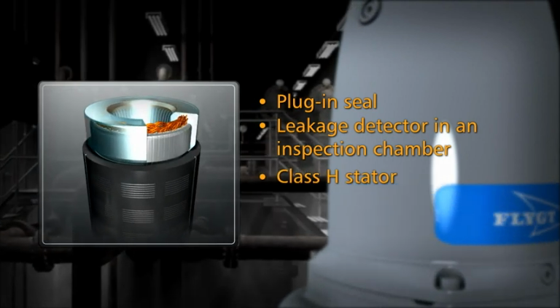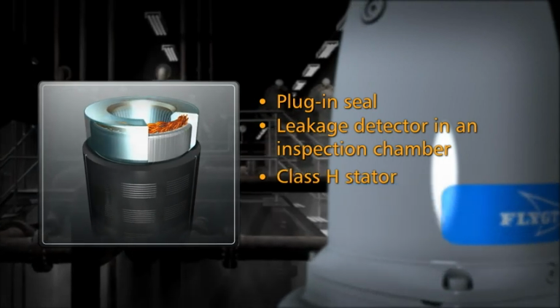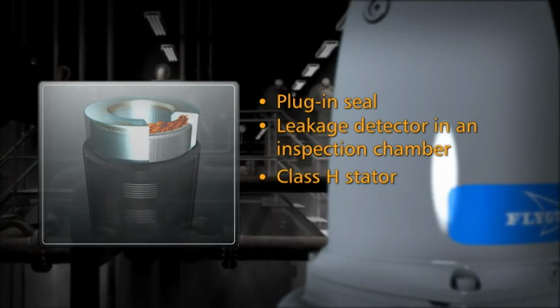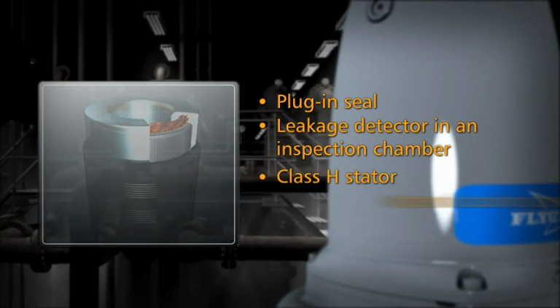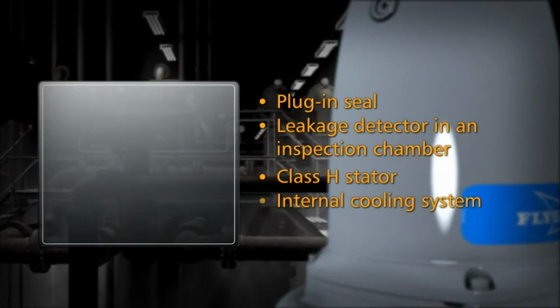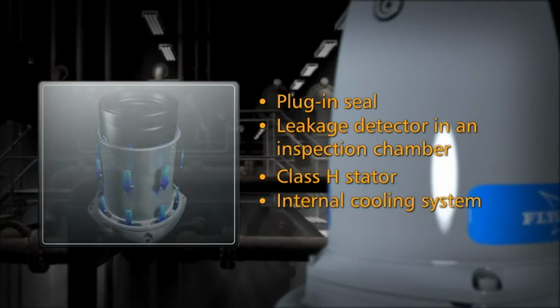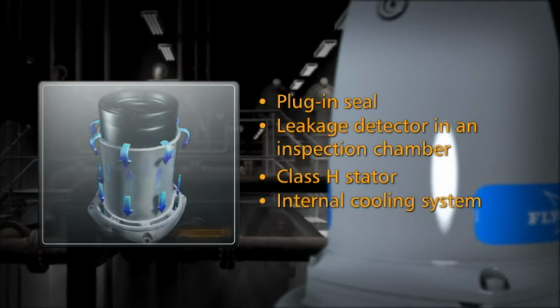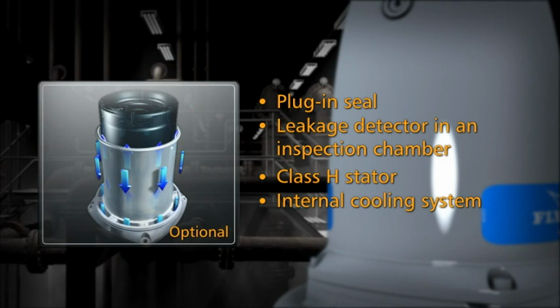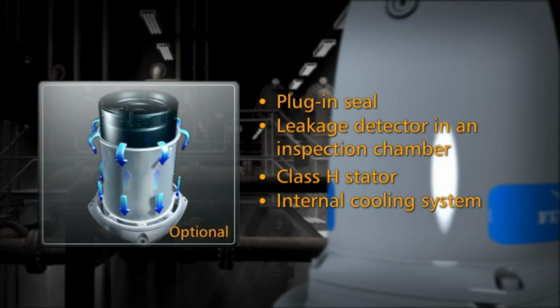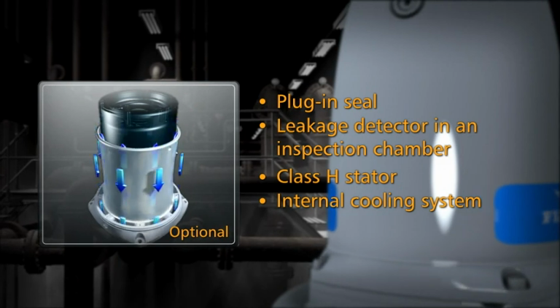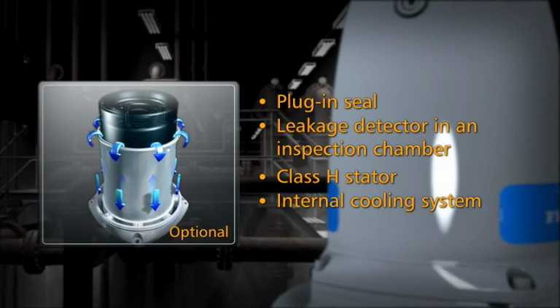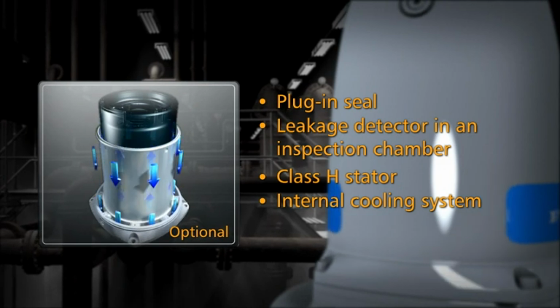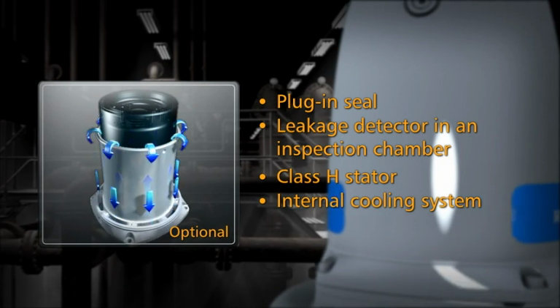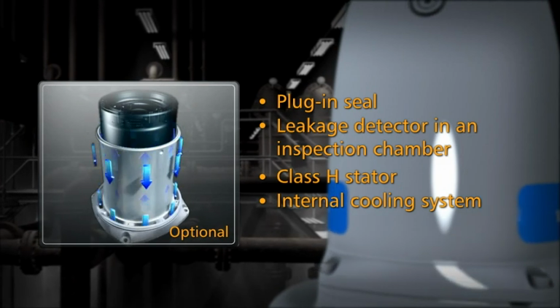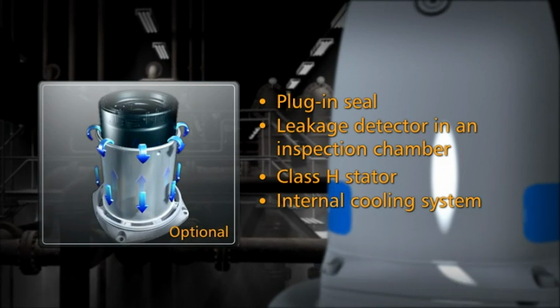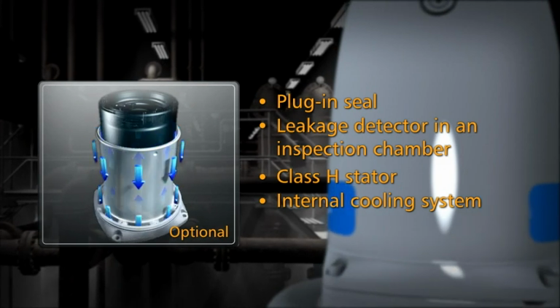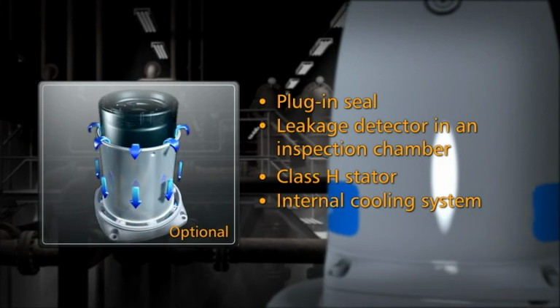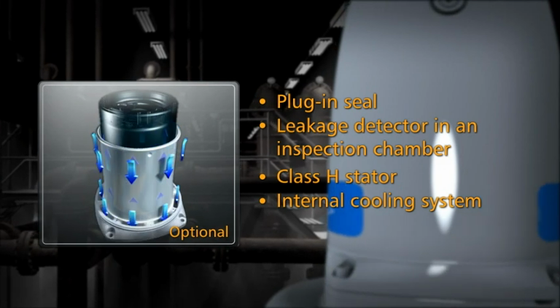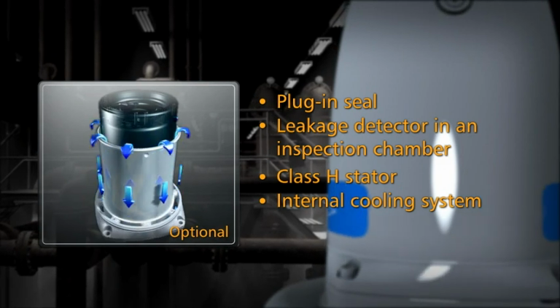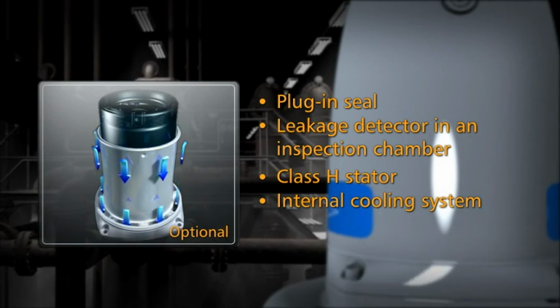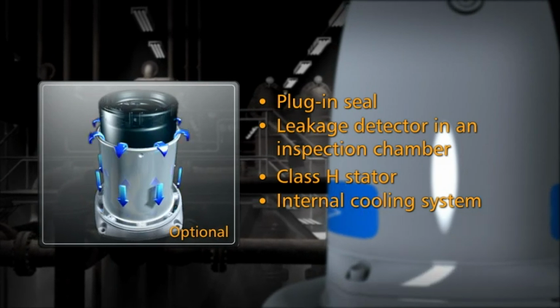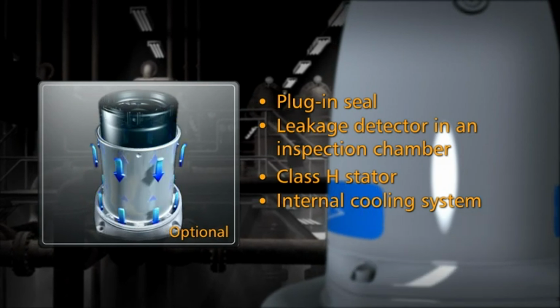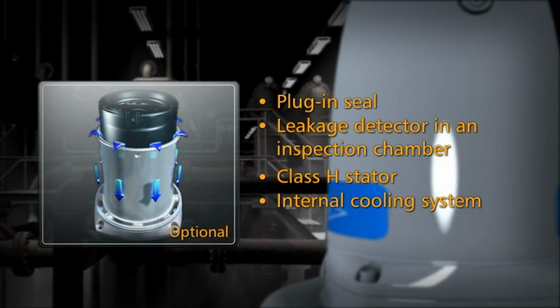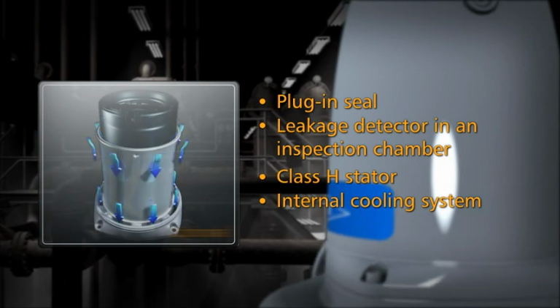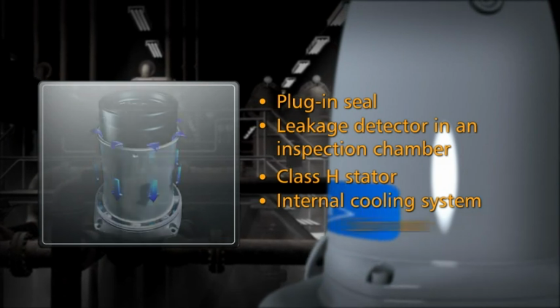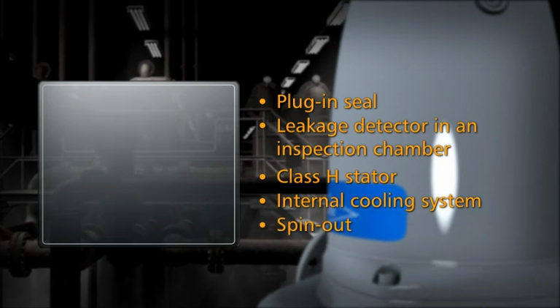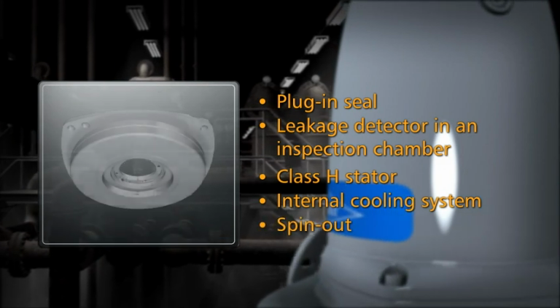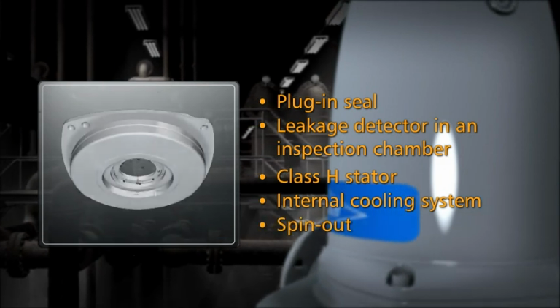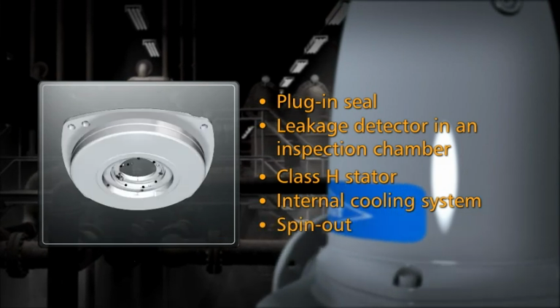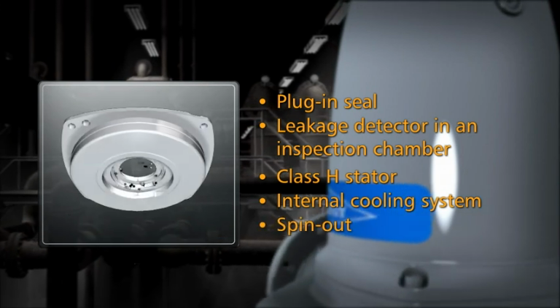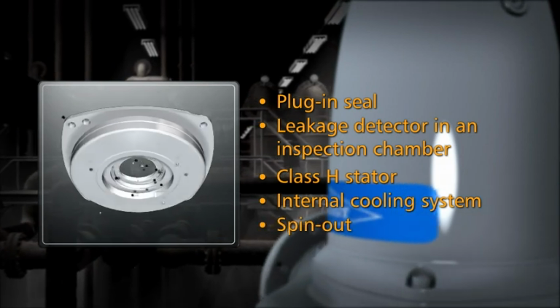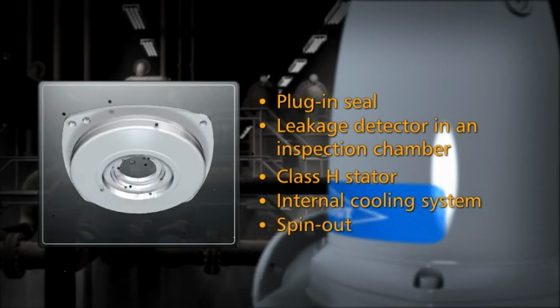Additional features include an internal cooling system and spin-out.